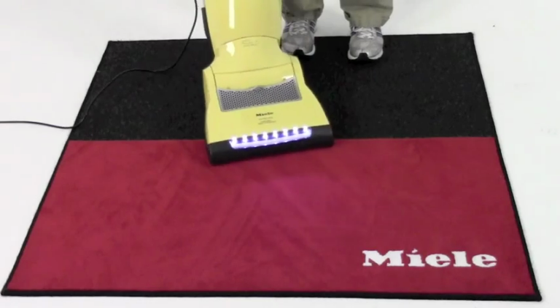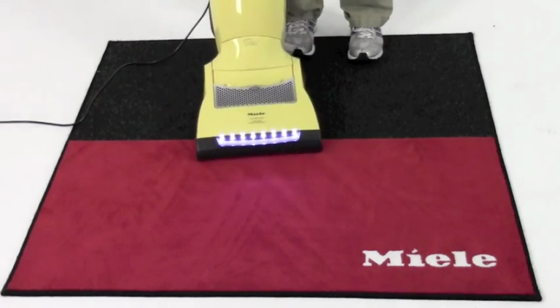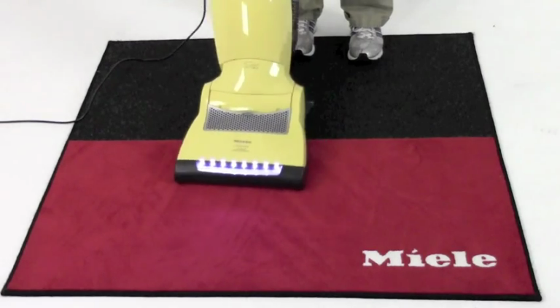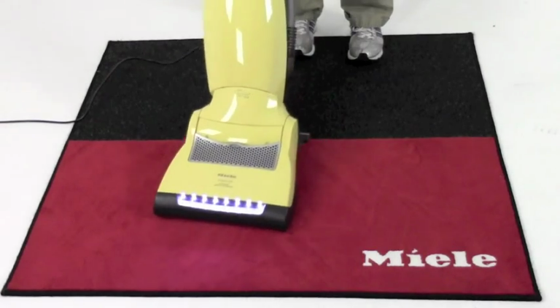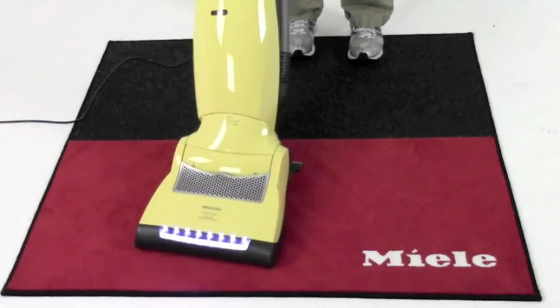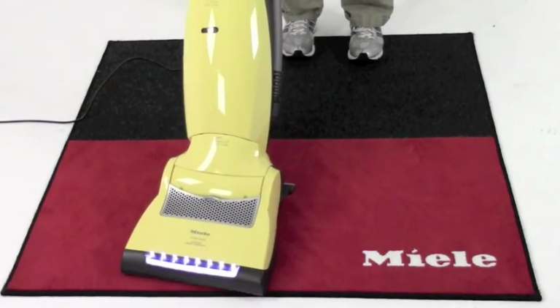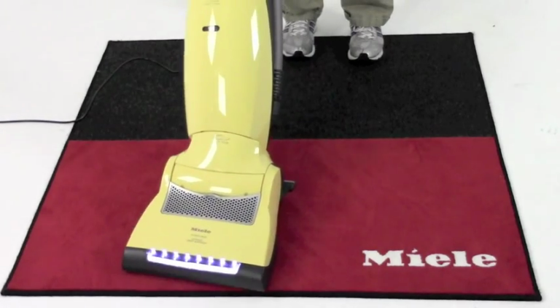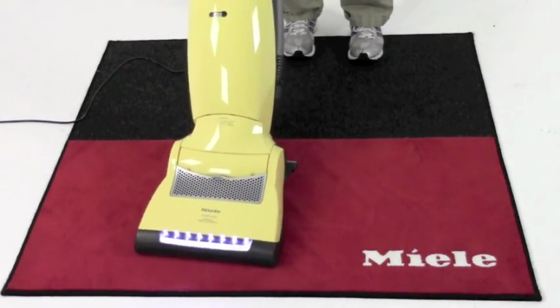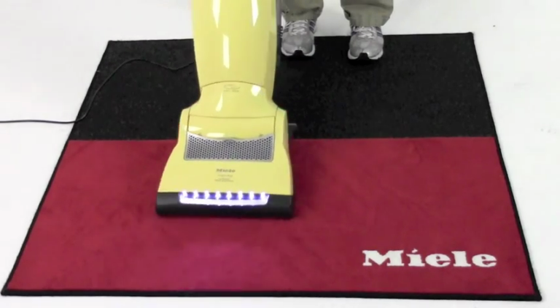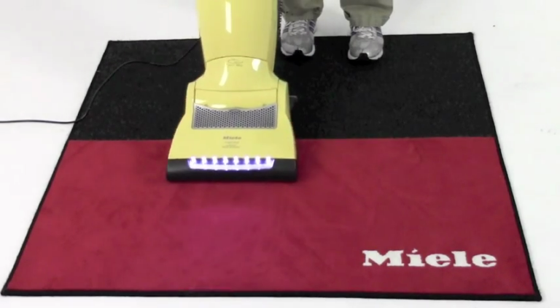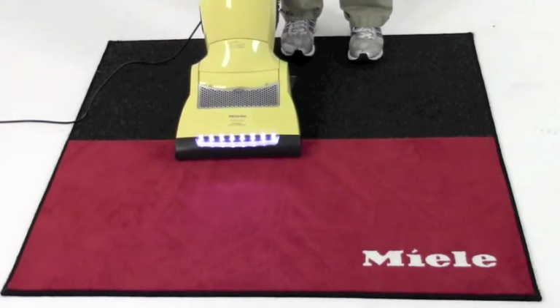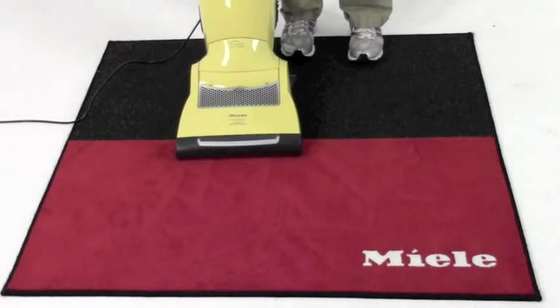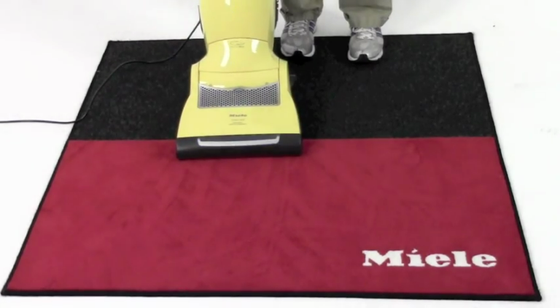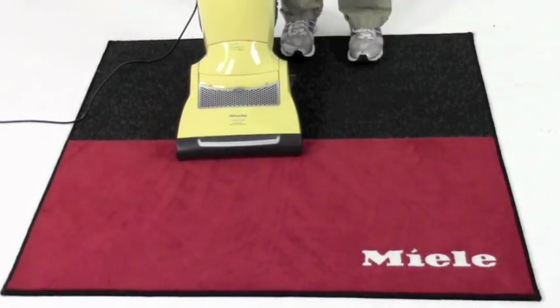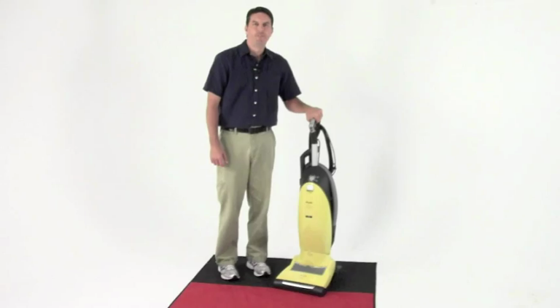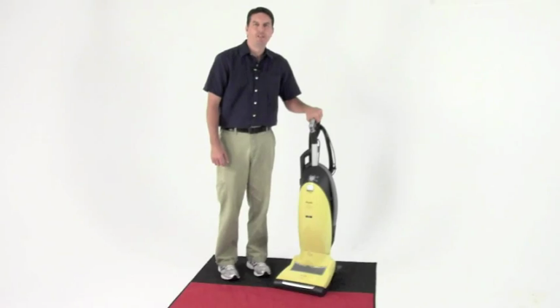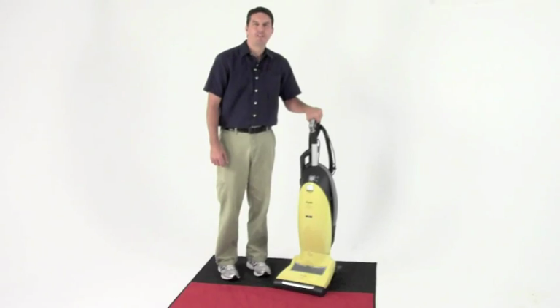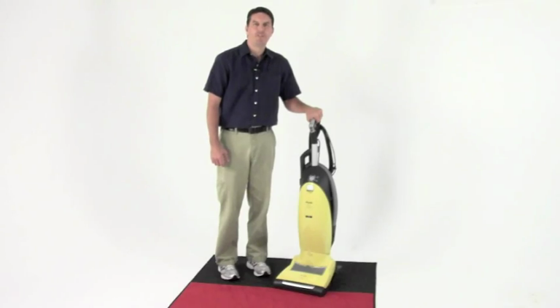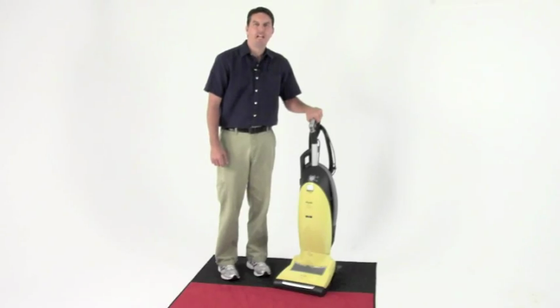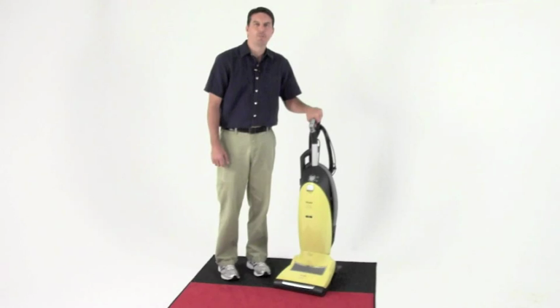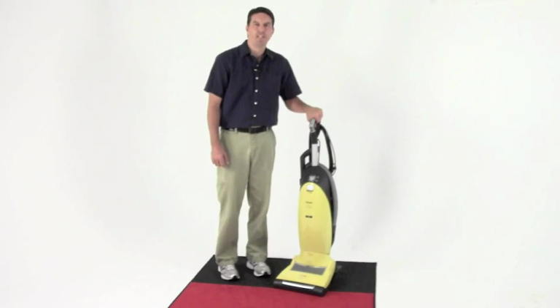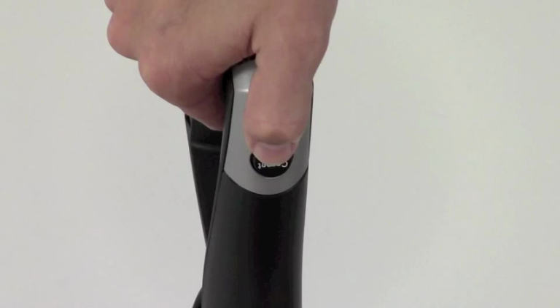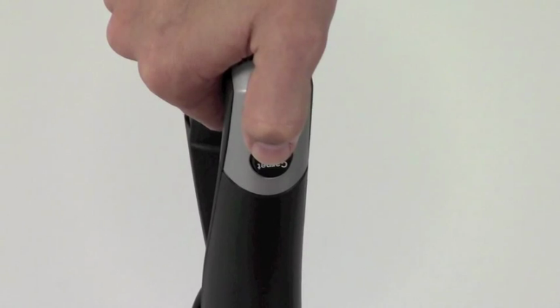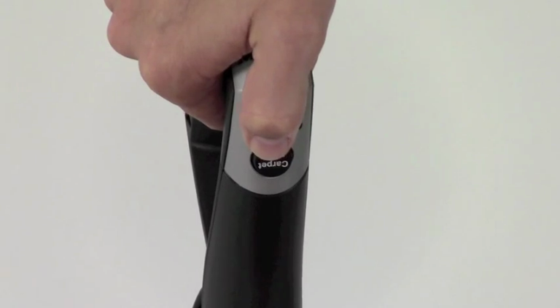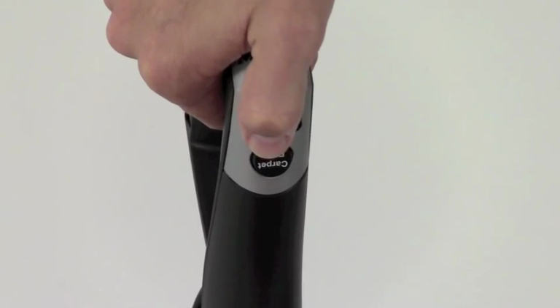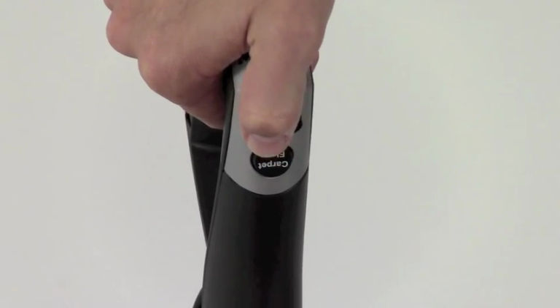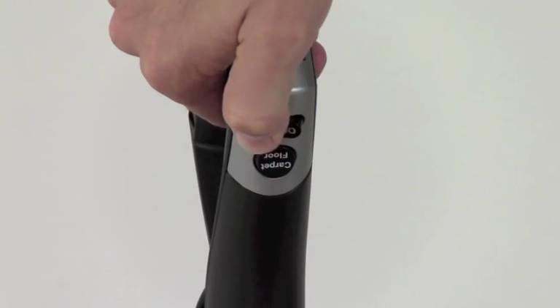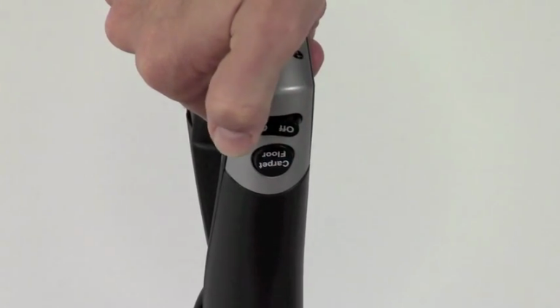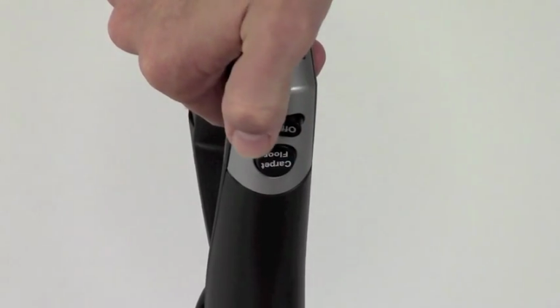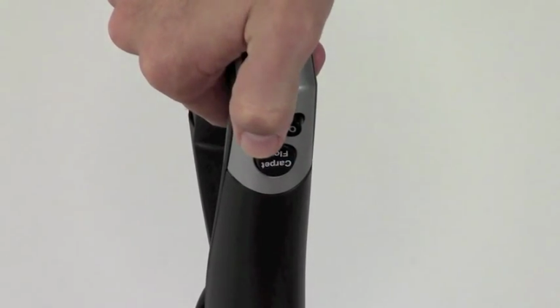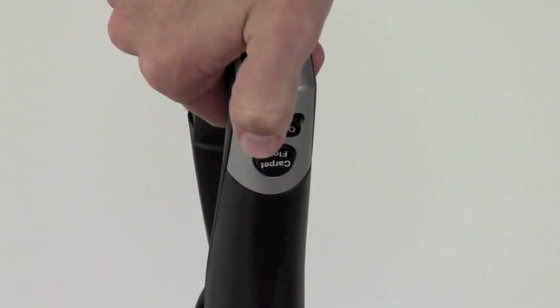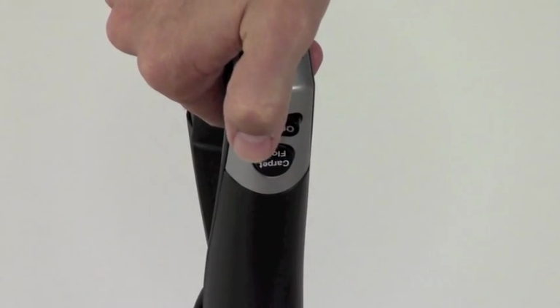Another great feature of this vacuum is the LED brush light. The Miele S7 Jazz comes standard with suction control and power controls on the handle.